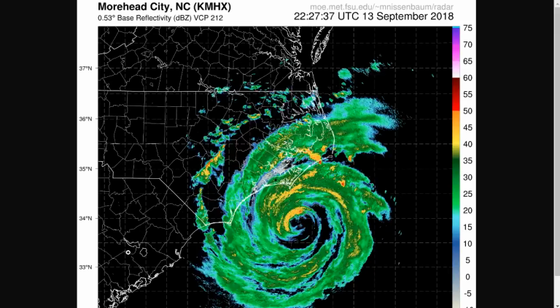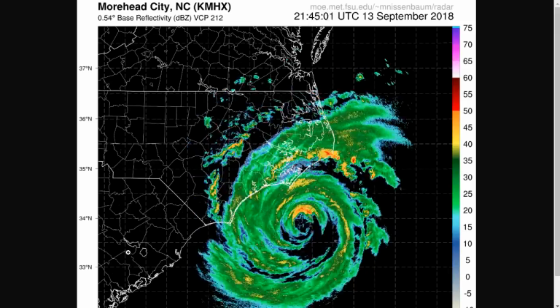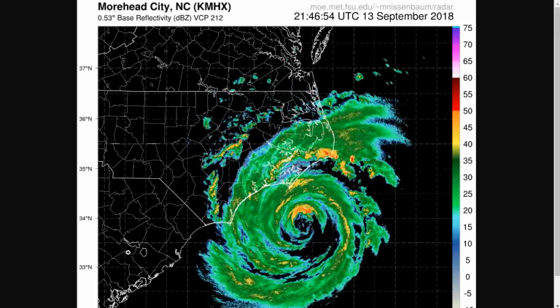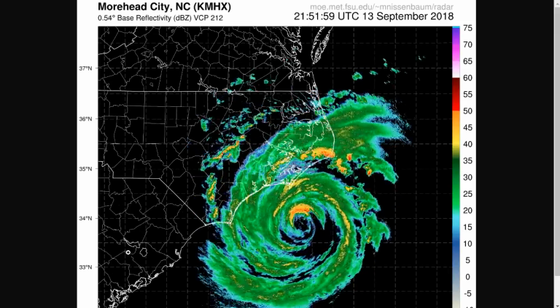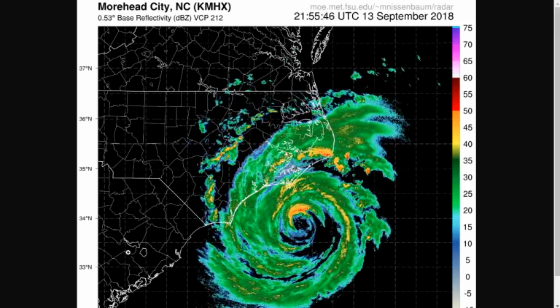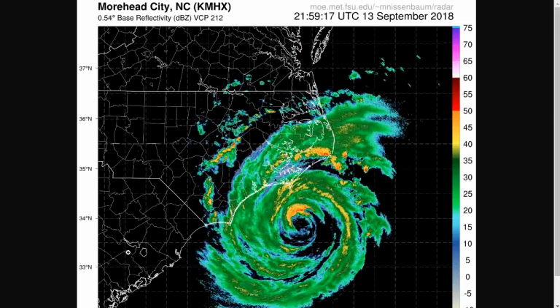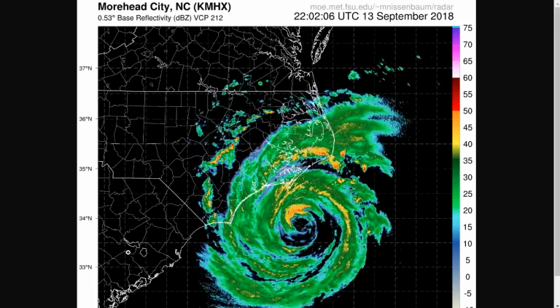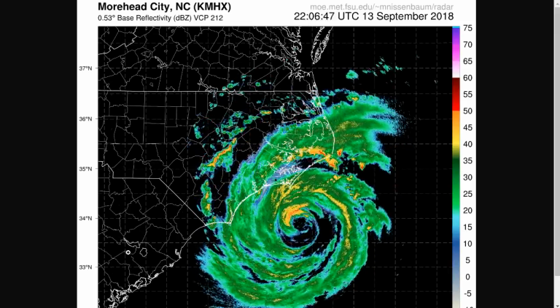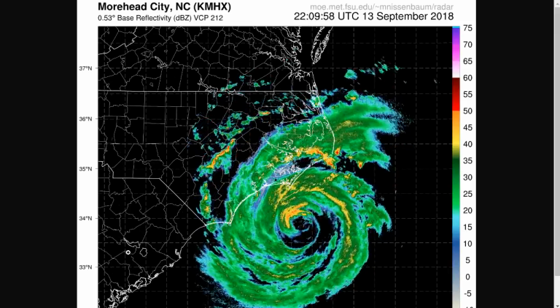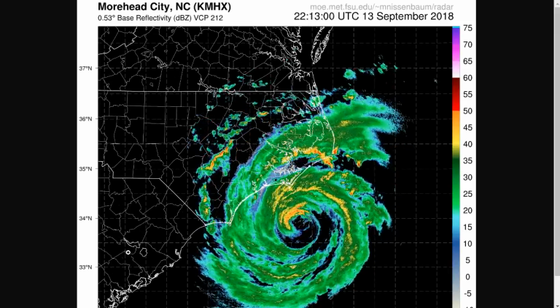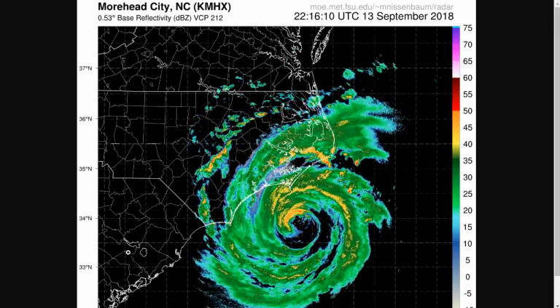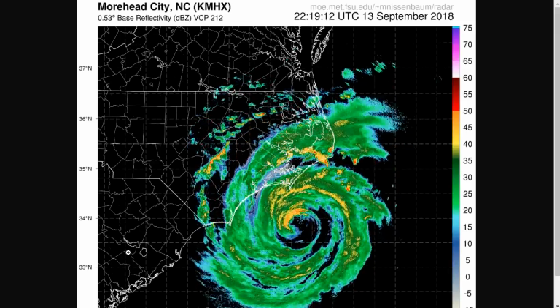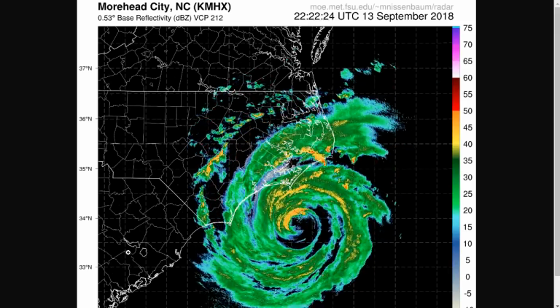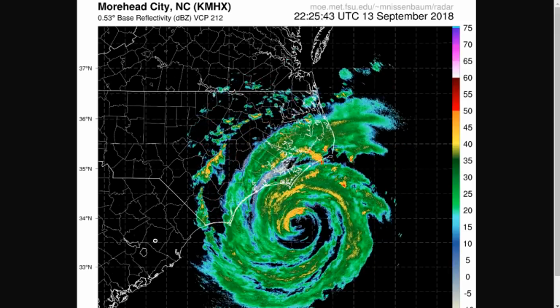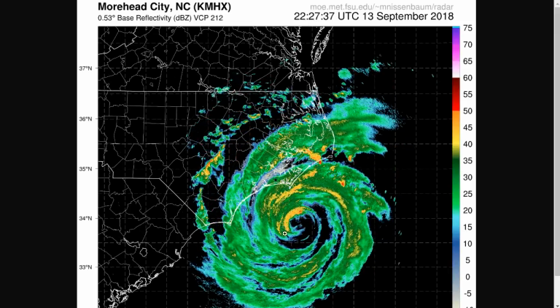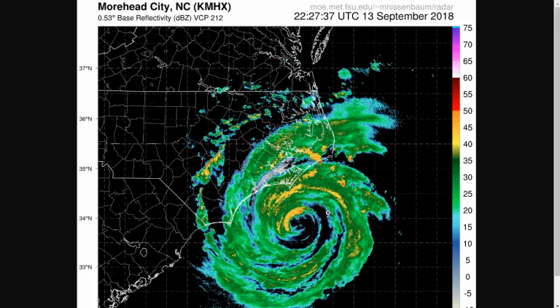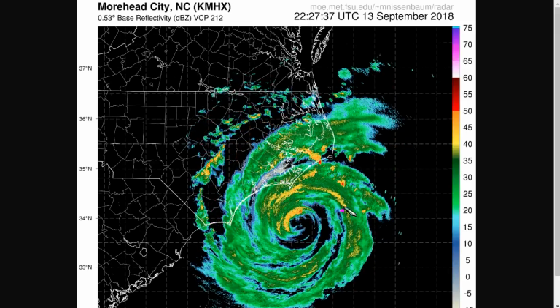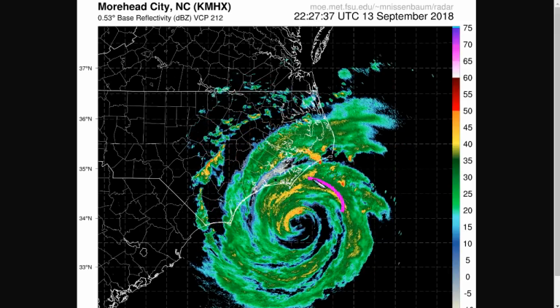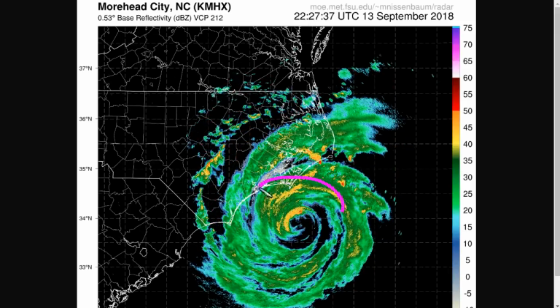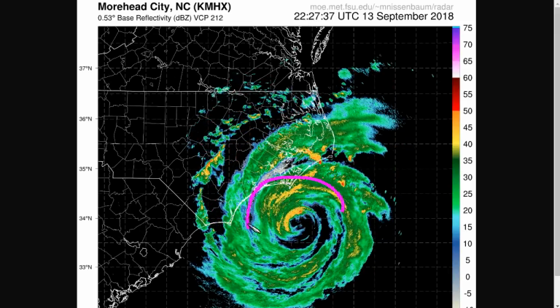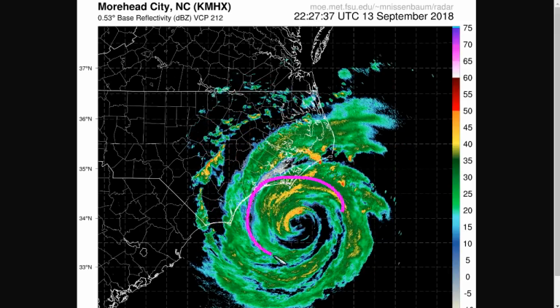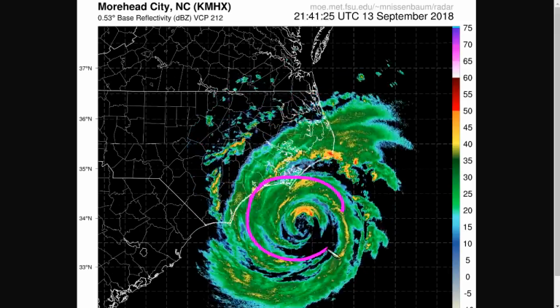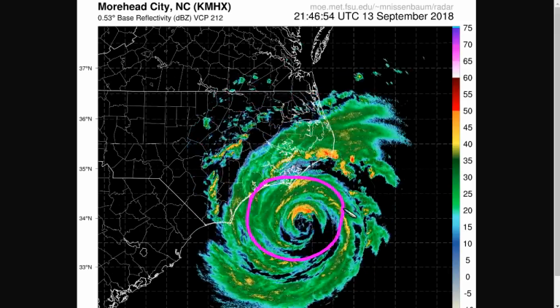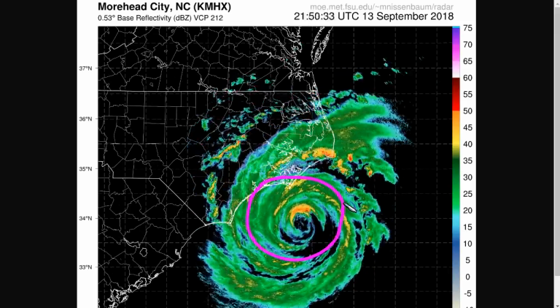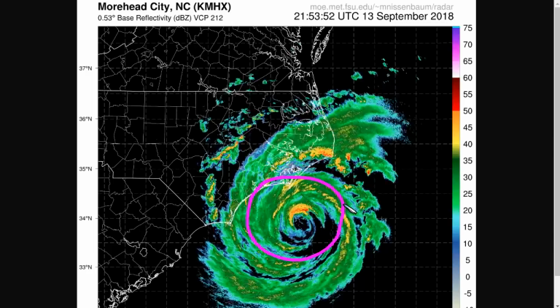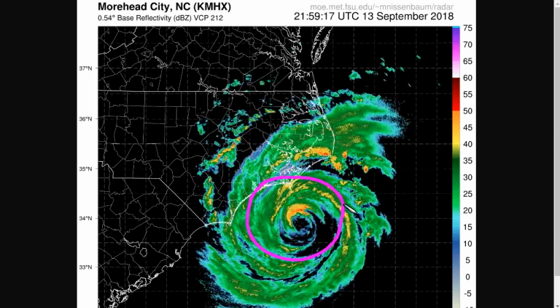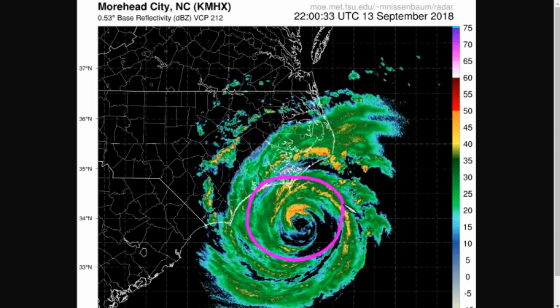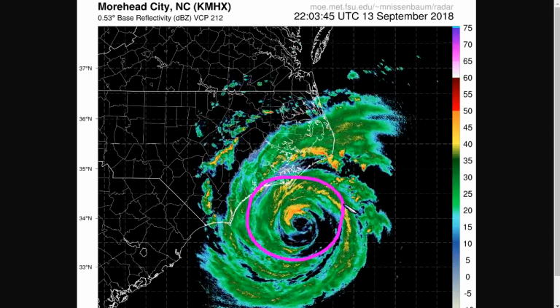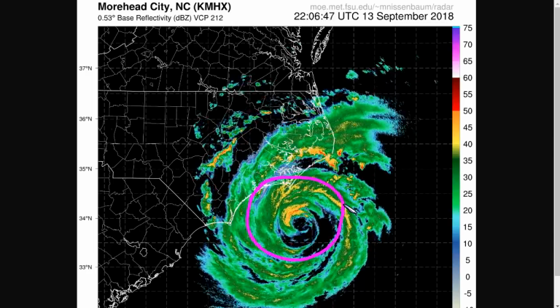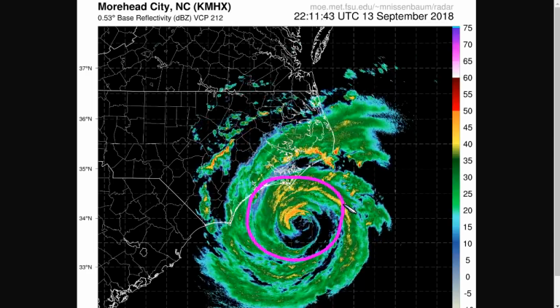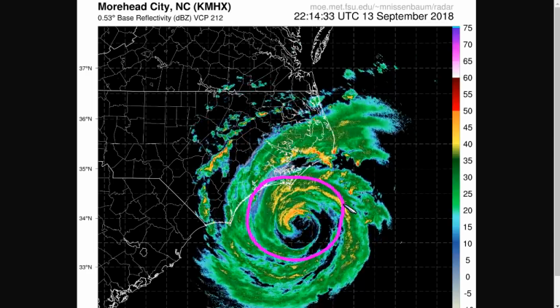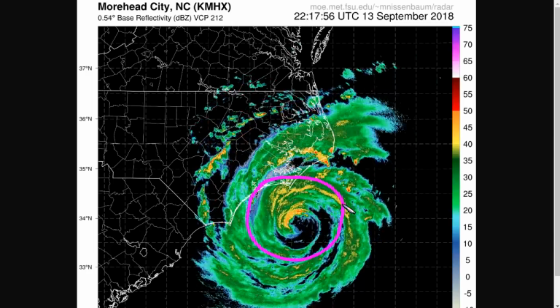Hi, this is the Tropical Tidbits for Thursday evening. We're now tracking the final approach of Hurricane Florence to the North Carolina coastline.